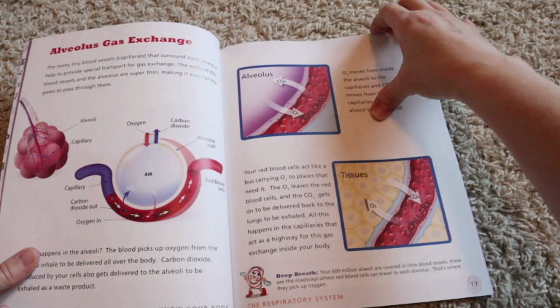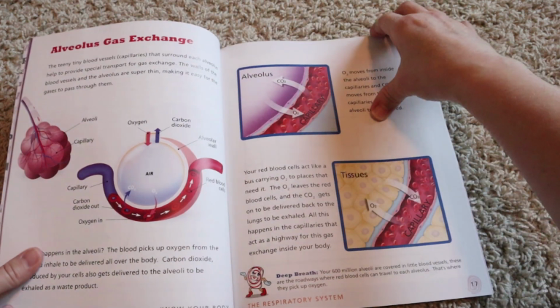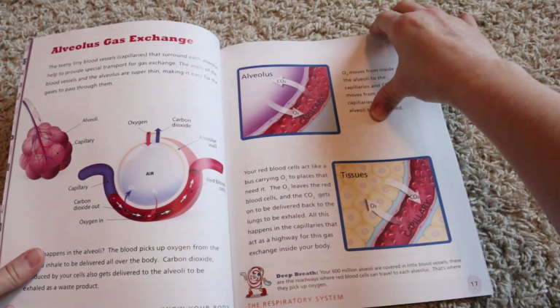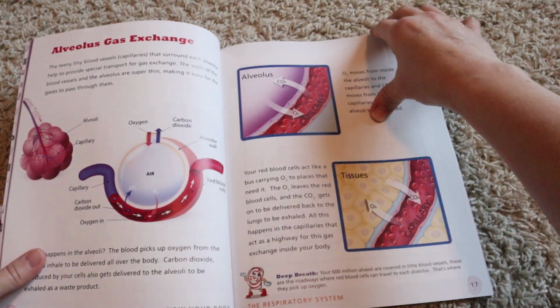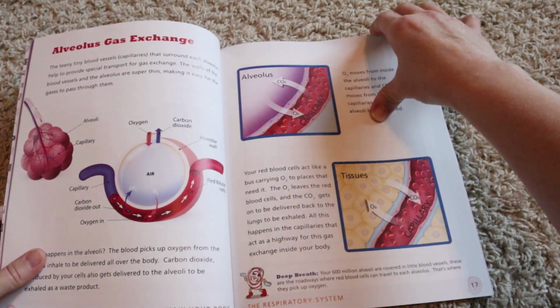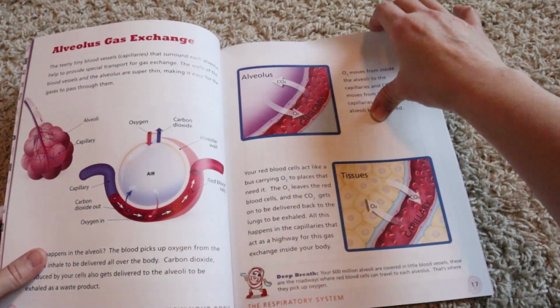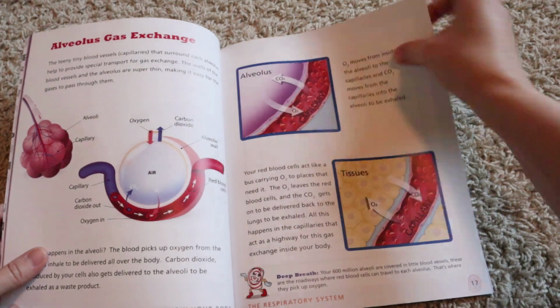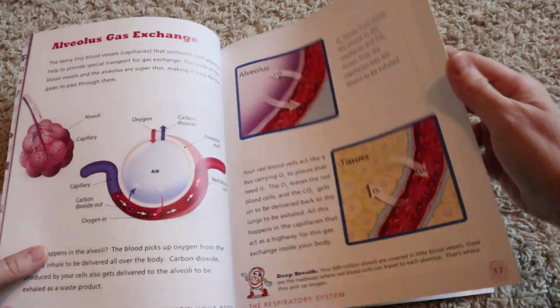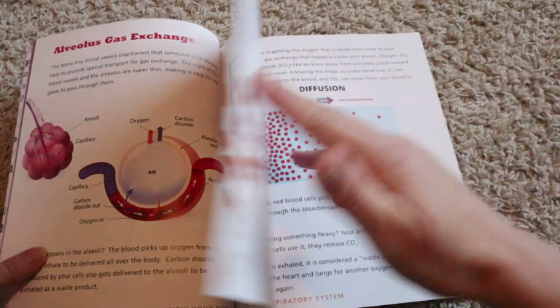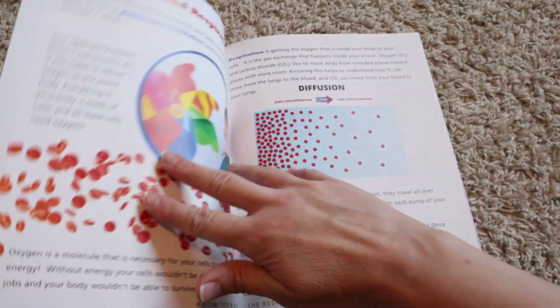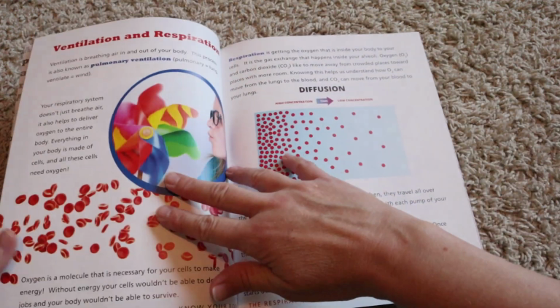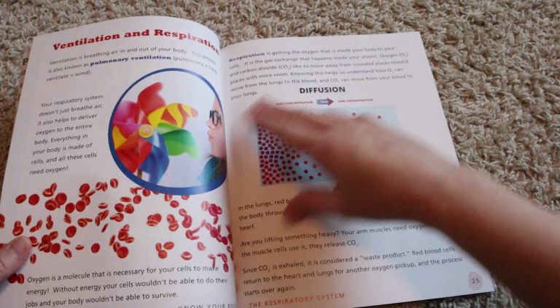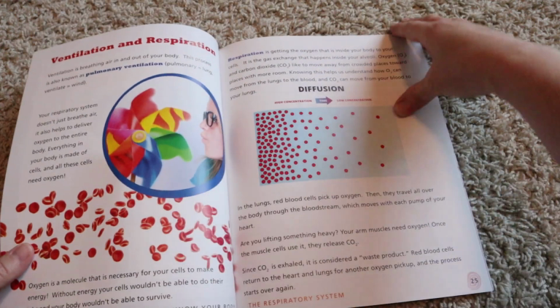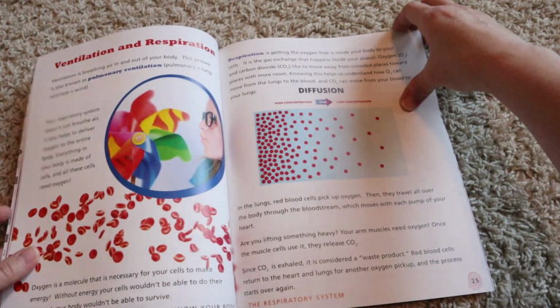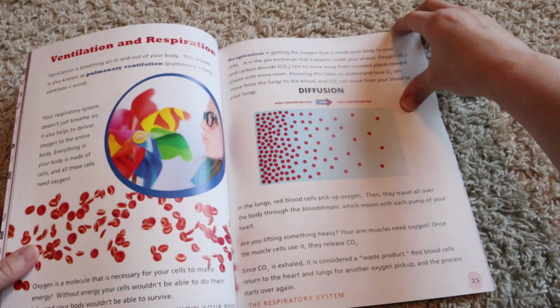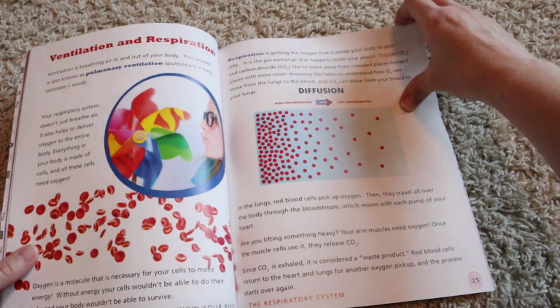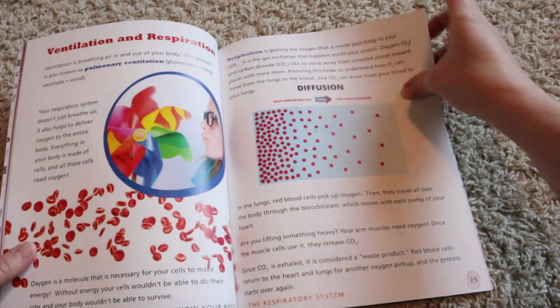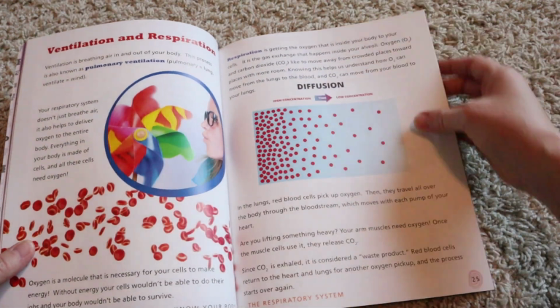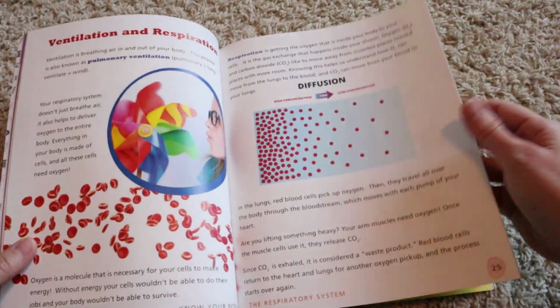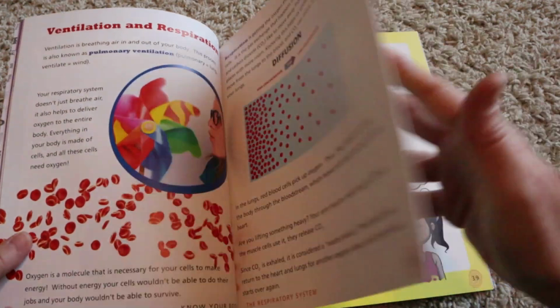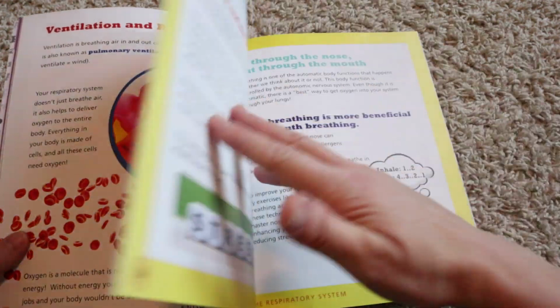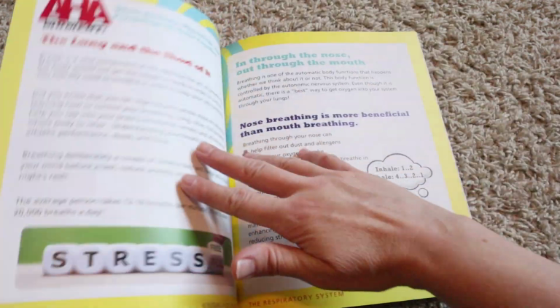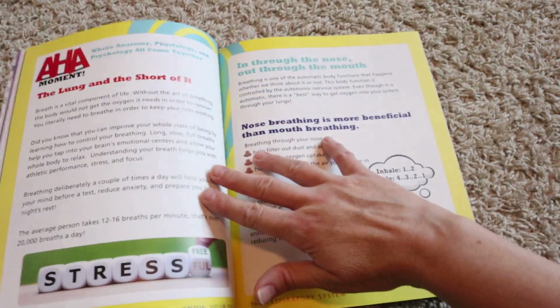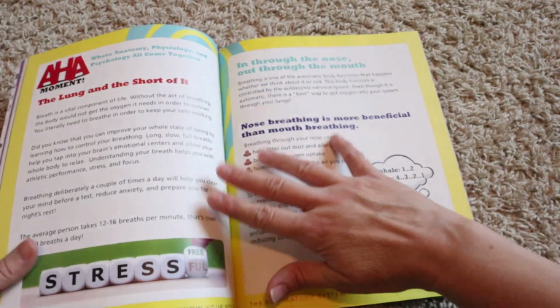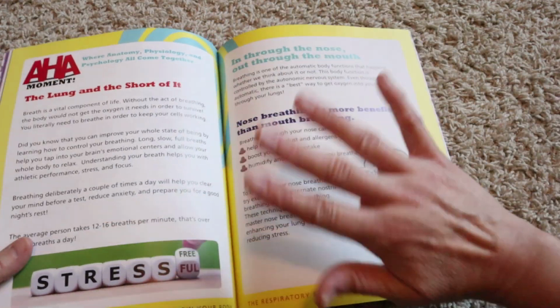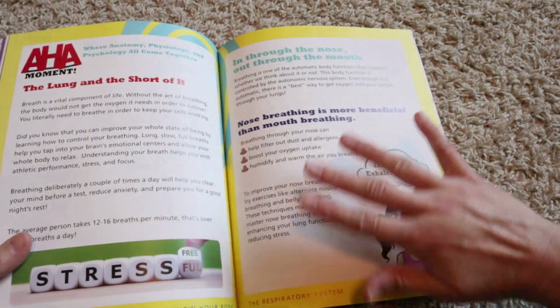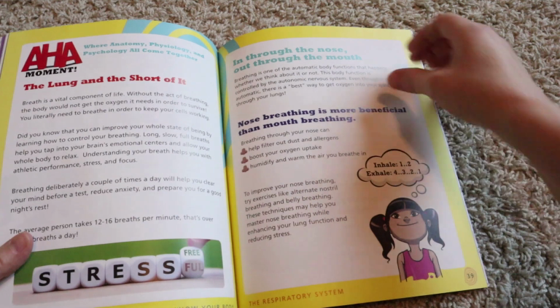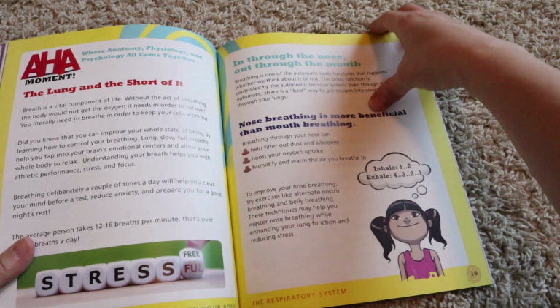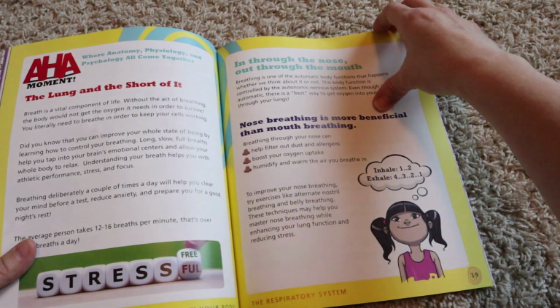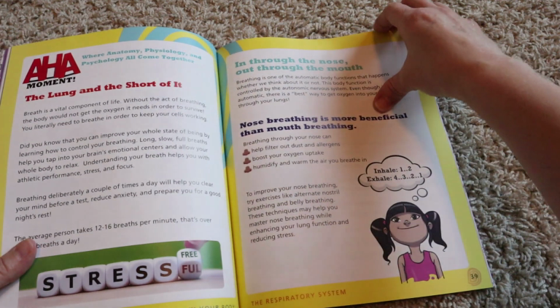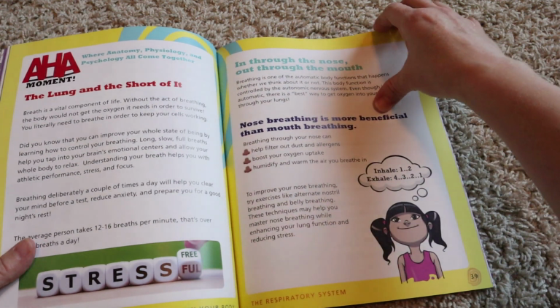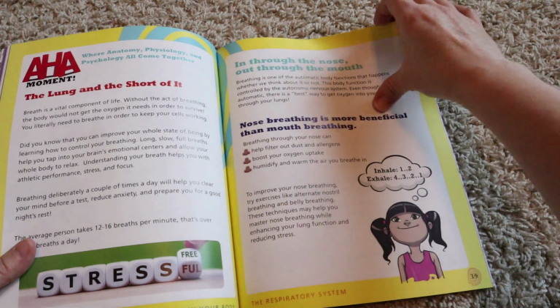I'm going to go ahead and flip through the rest of this book just so you can see inside and kind of get an idea if this is something that you want to work into your homeschool.